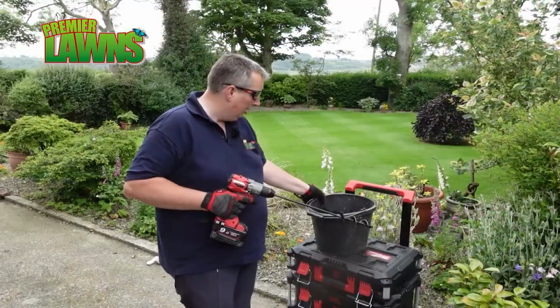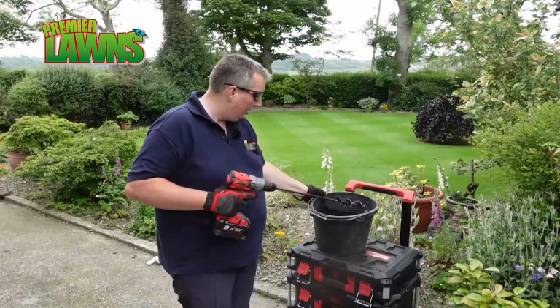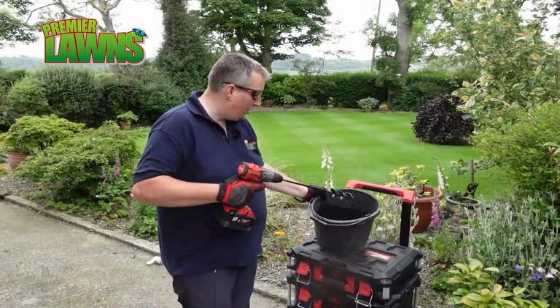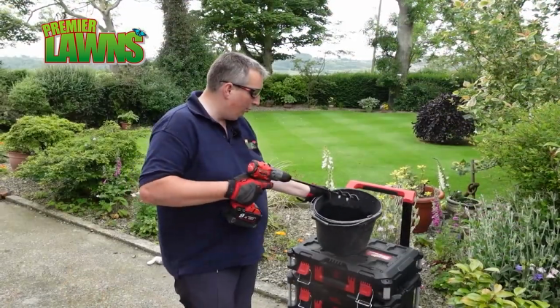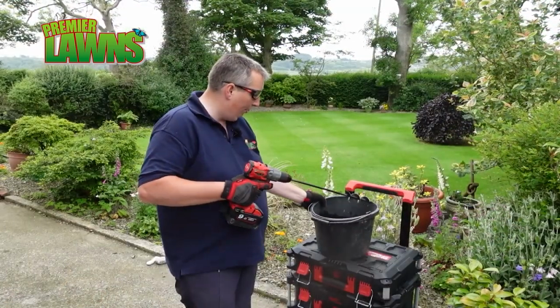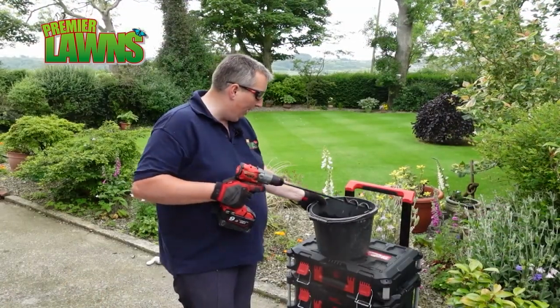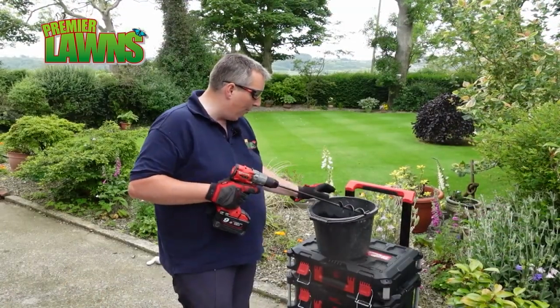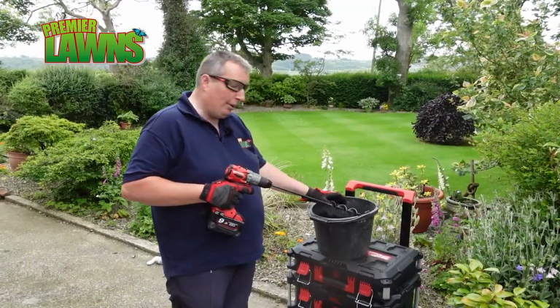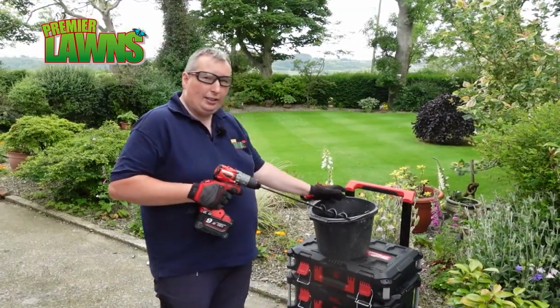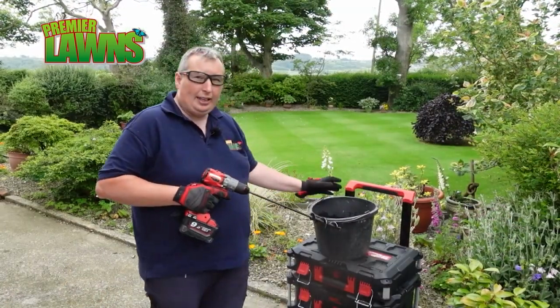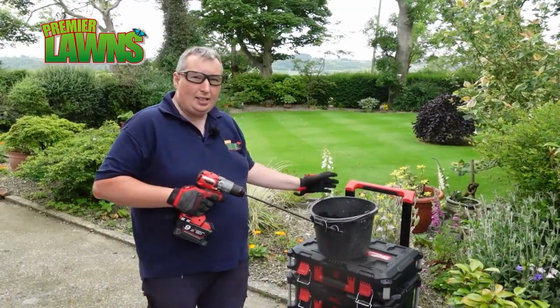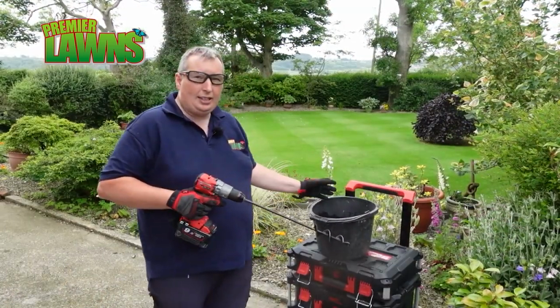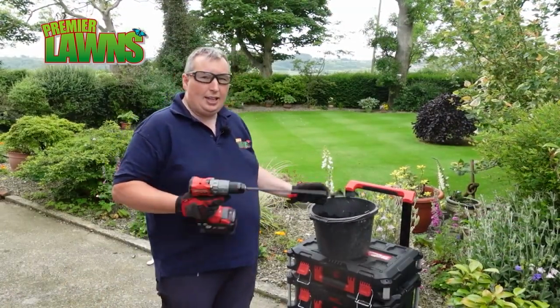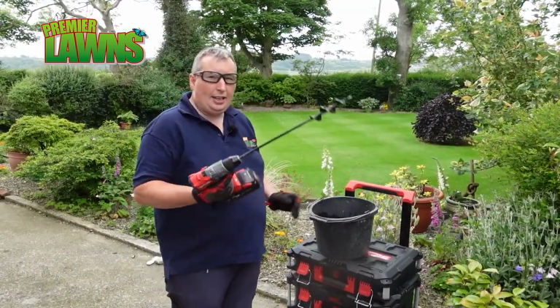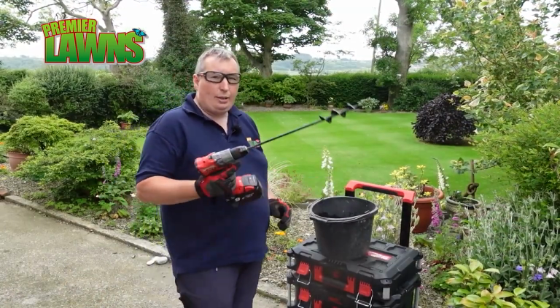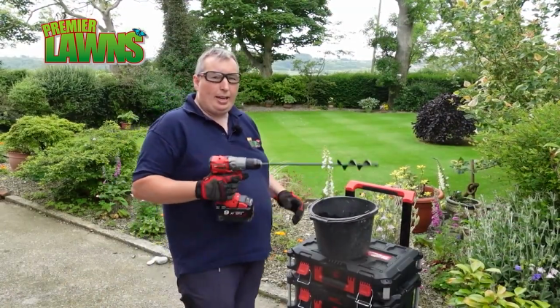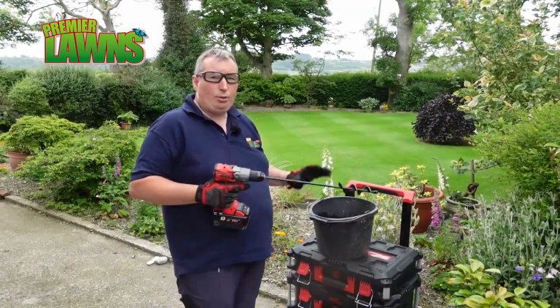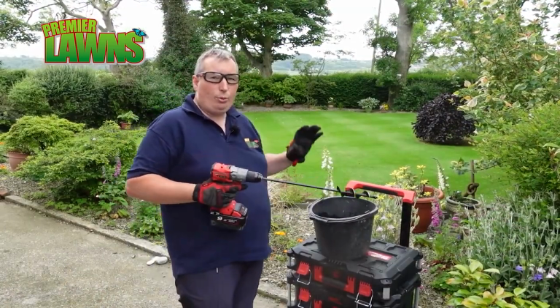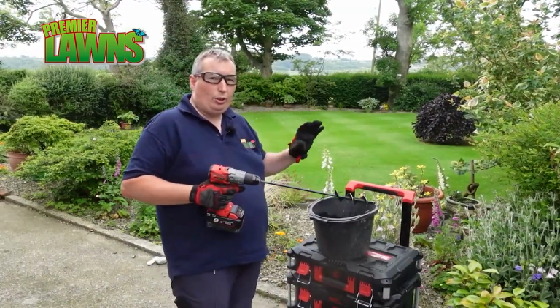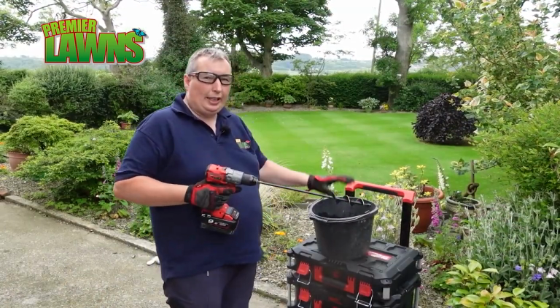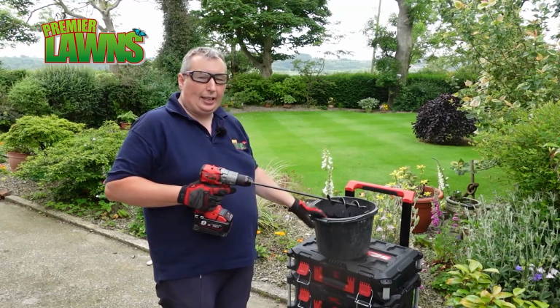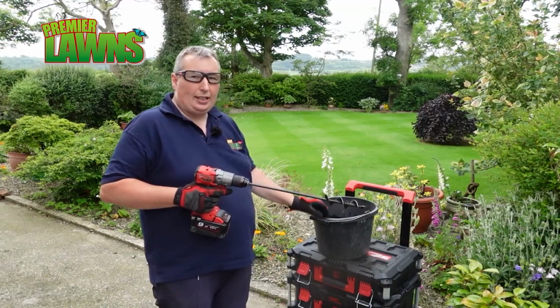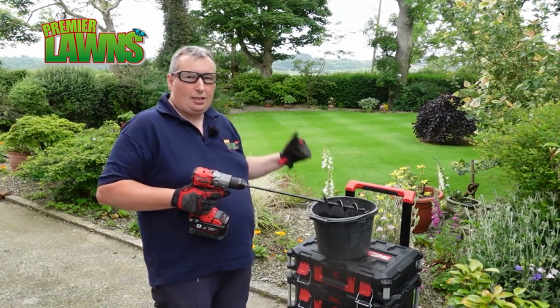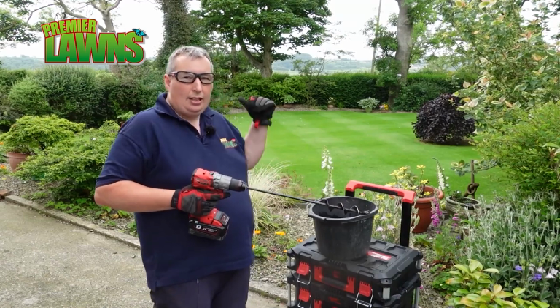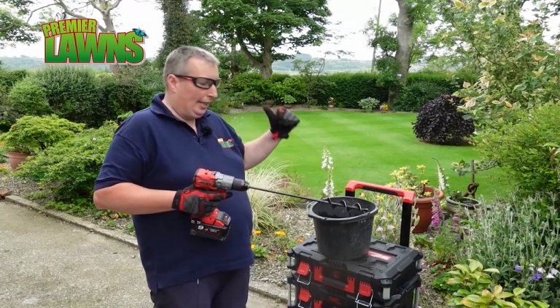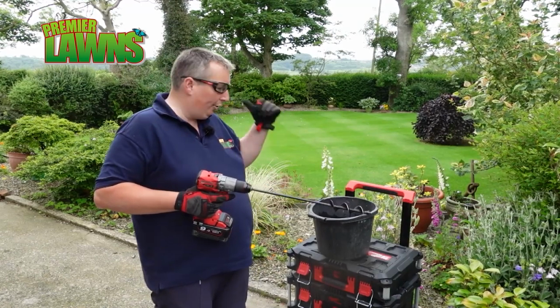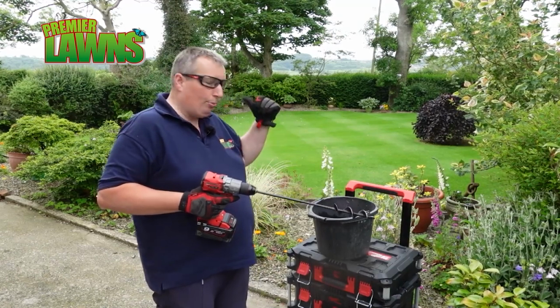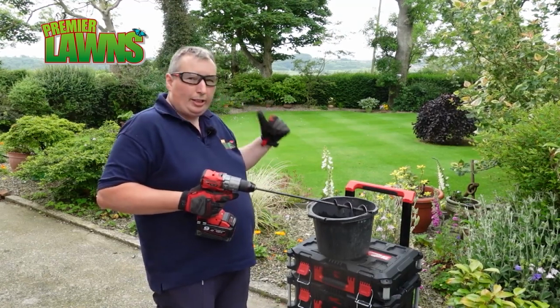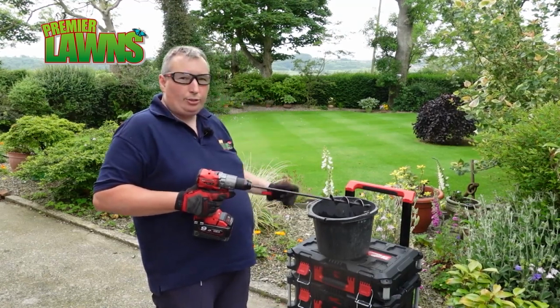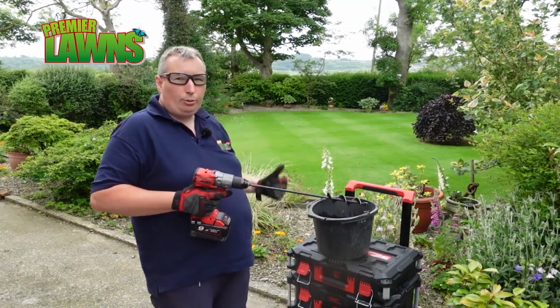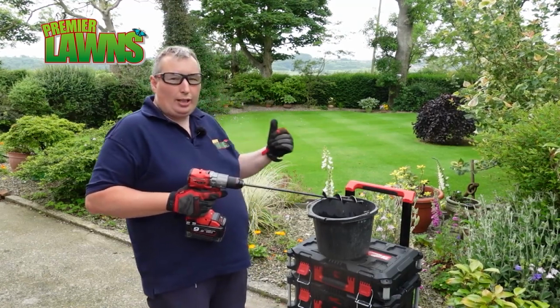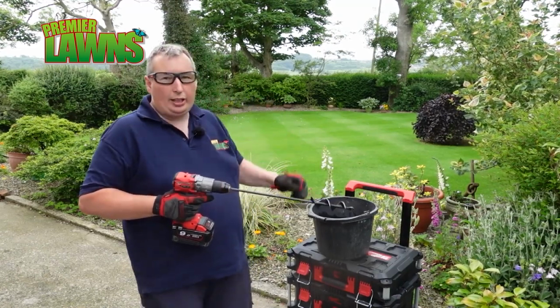Pretty happy with that — it hasn't congealed in any way, so we're going to decant this into the sprayer.